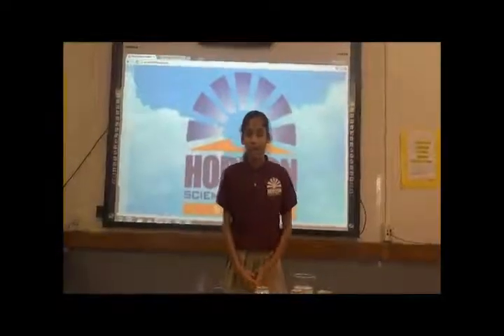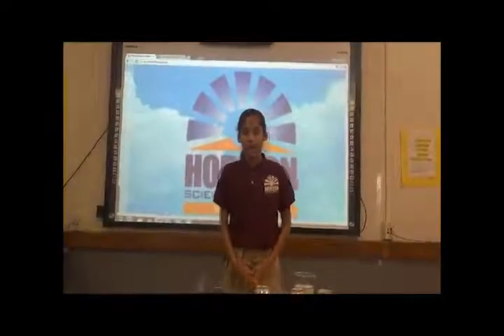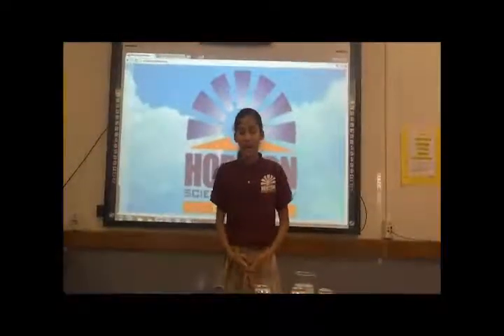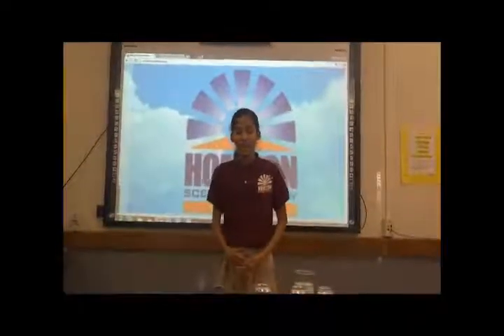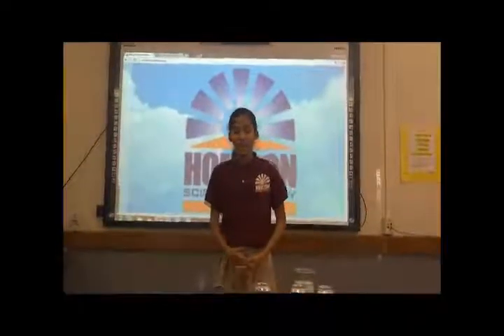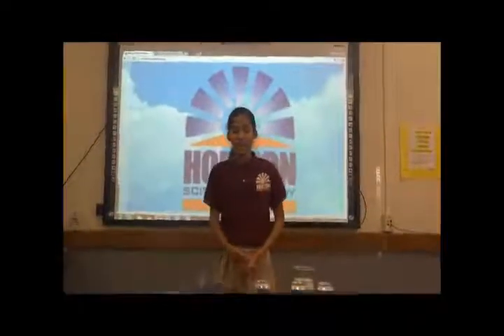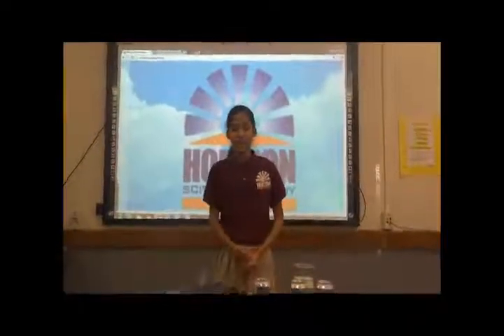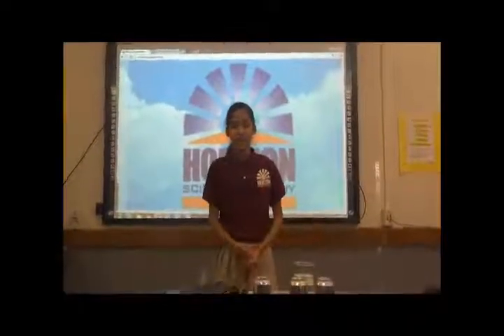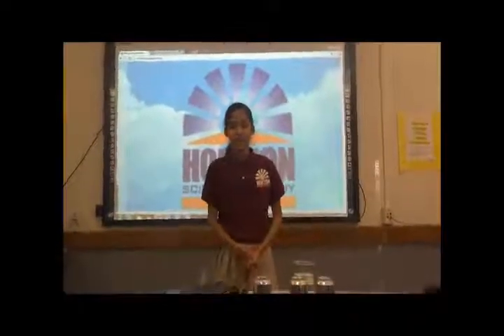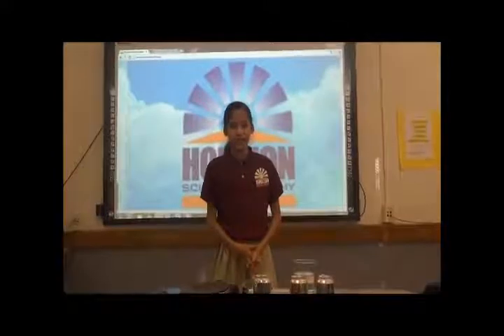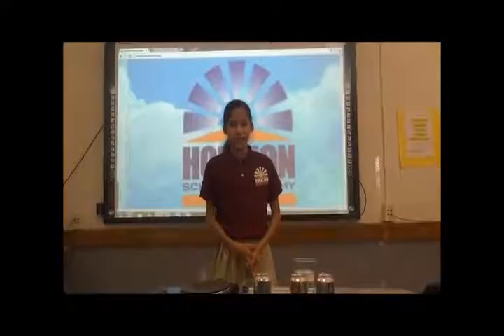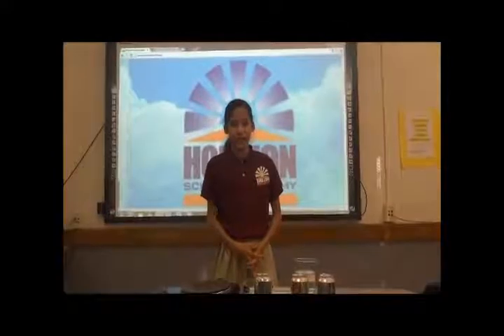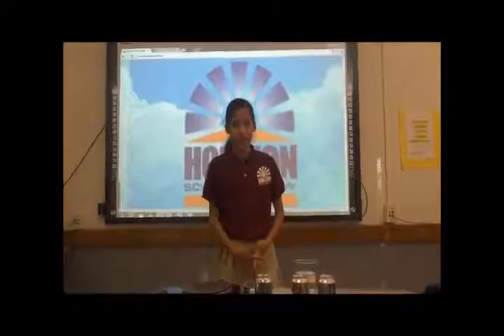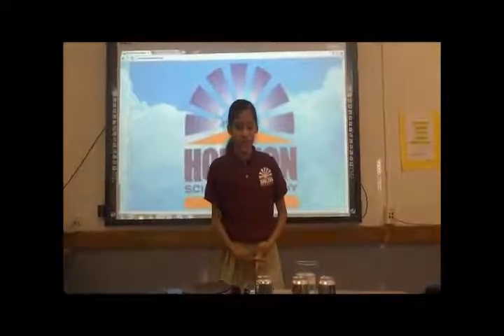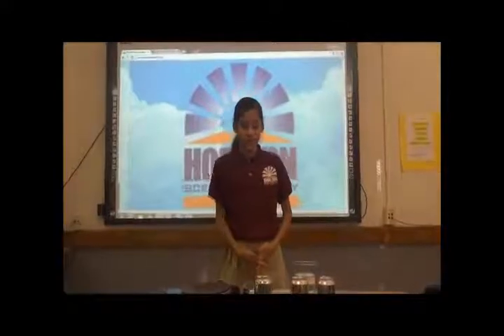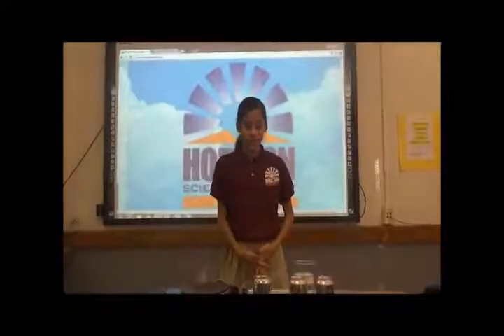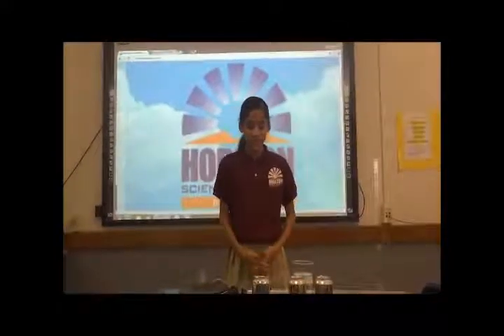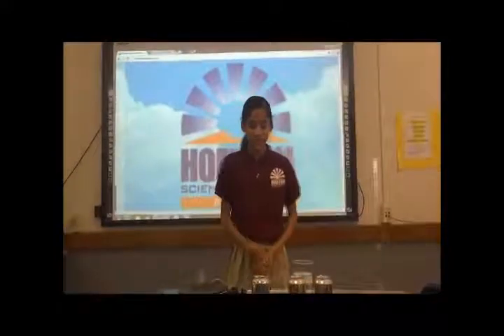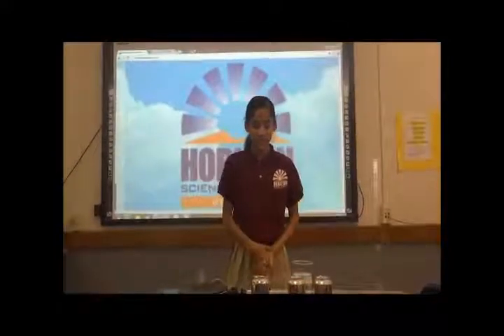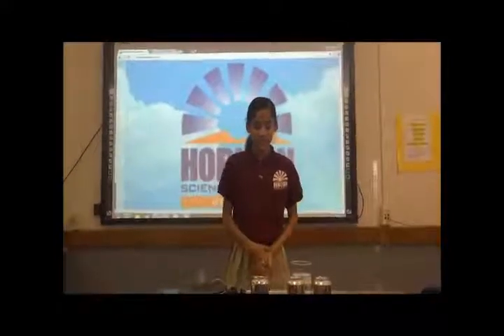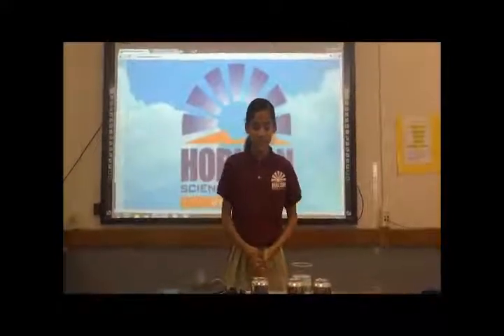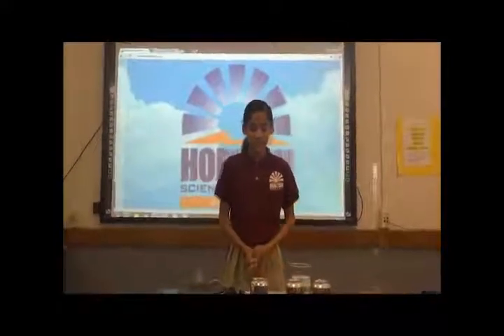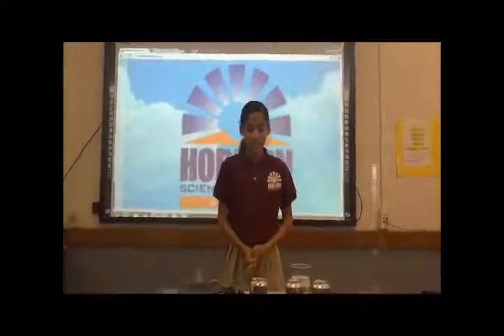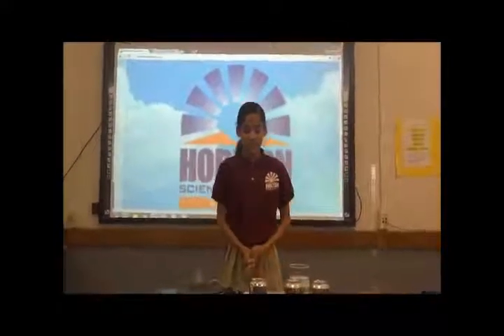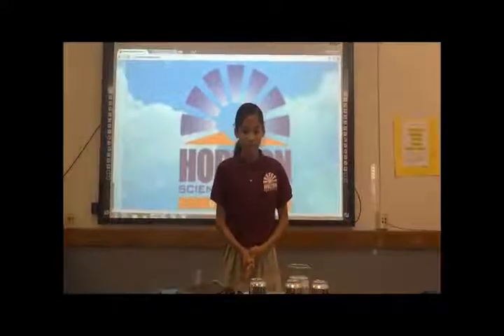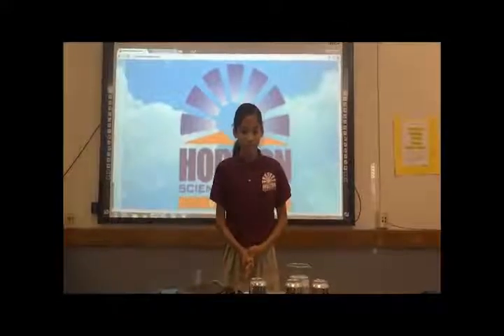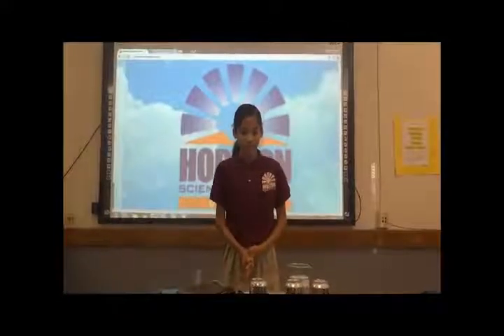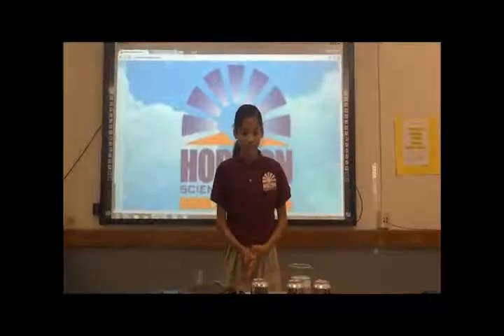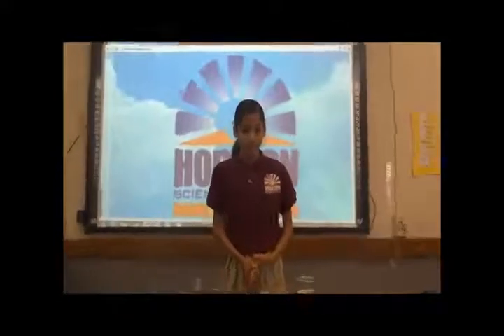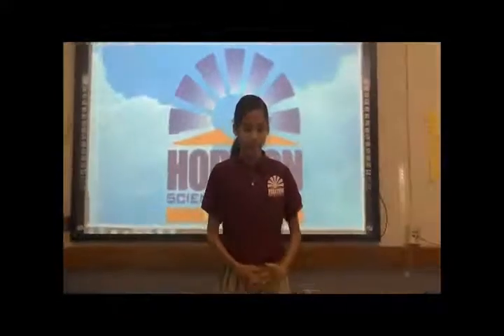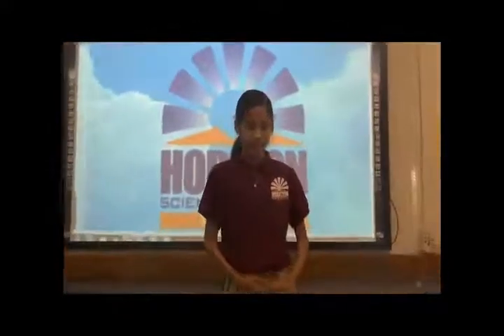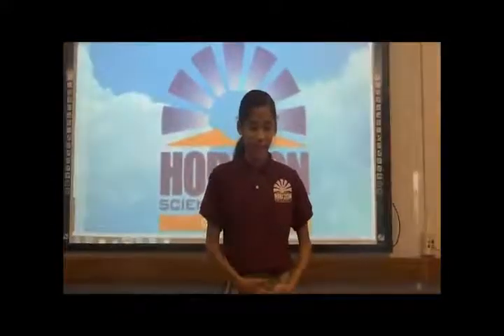Hi, my name is Jacqueline Lendez. I'm from Horizon Science Academy and I'm going to be doing an experiment on cans.